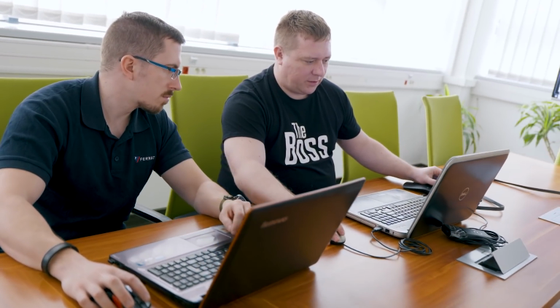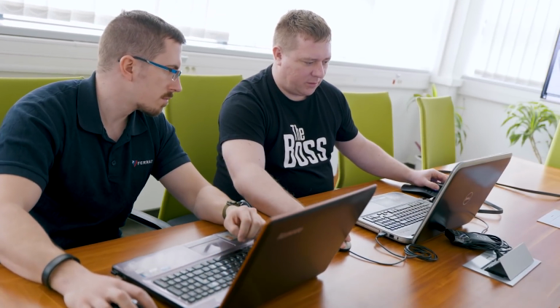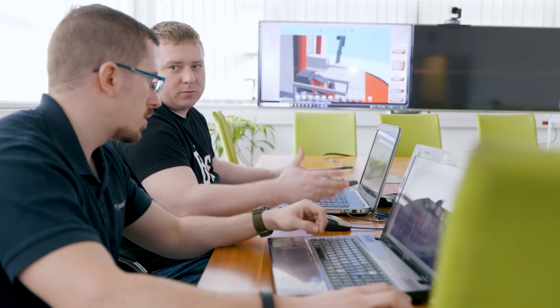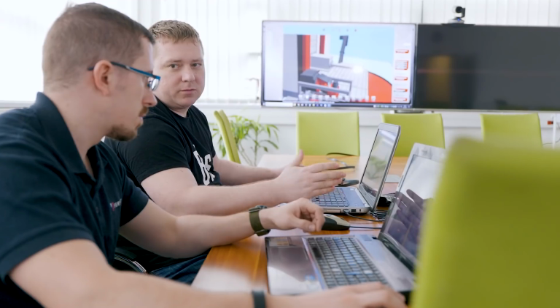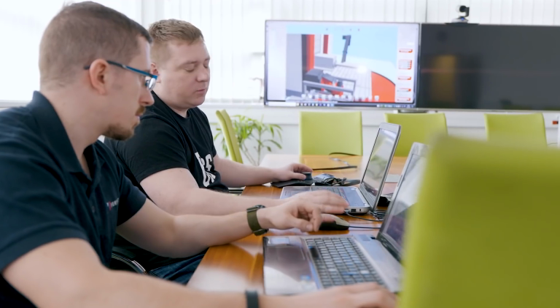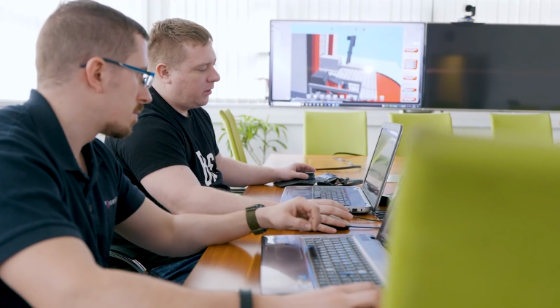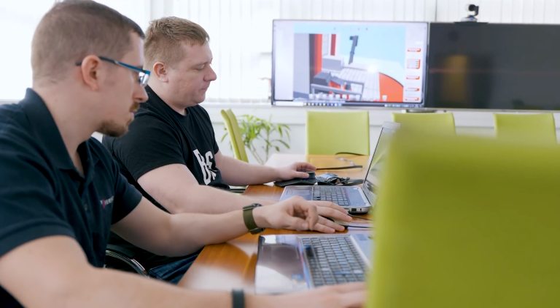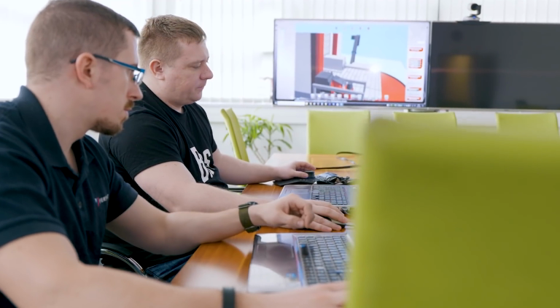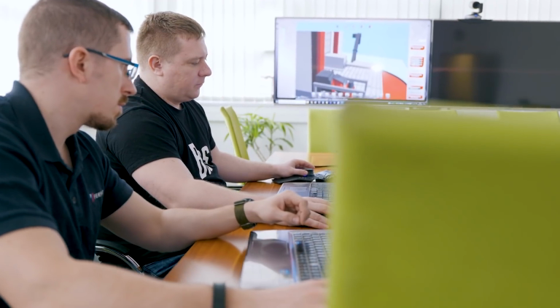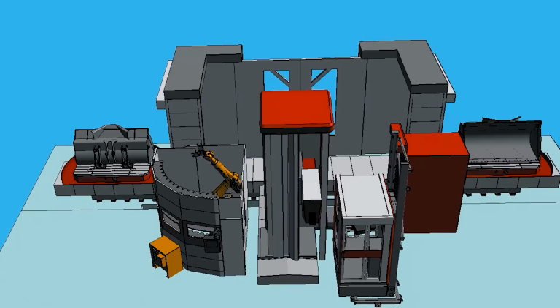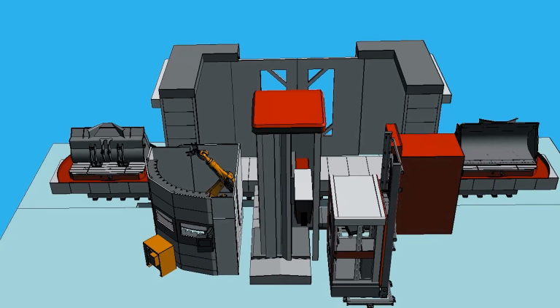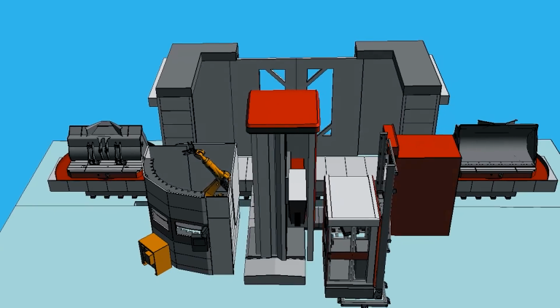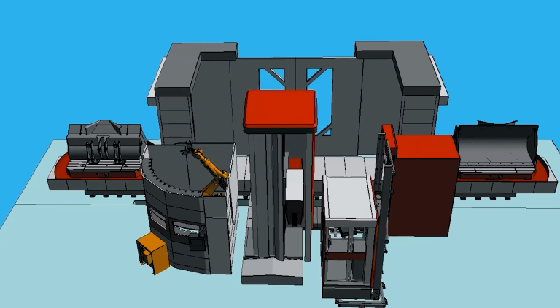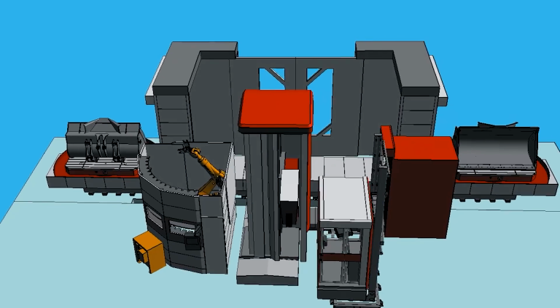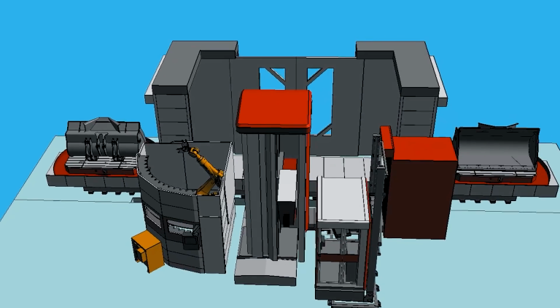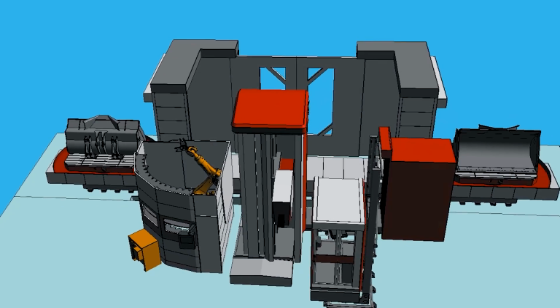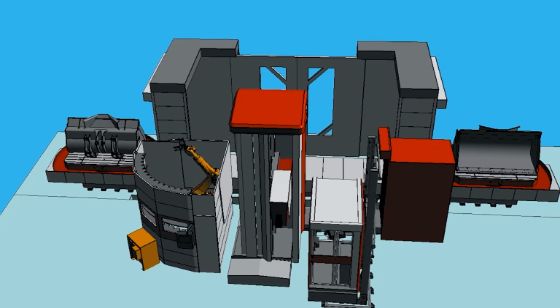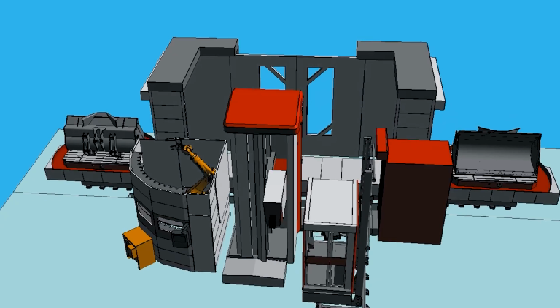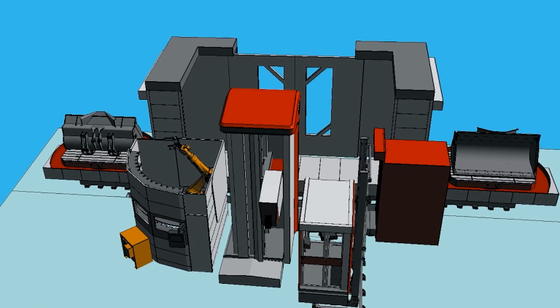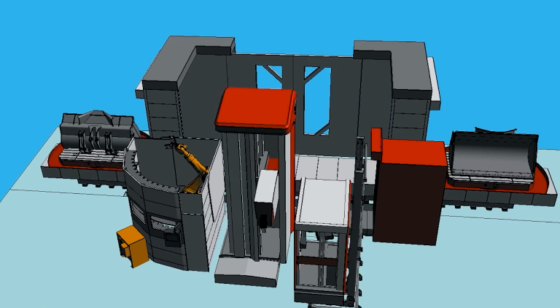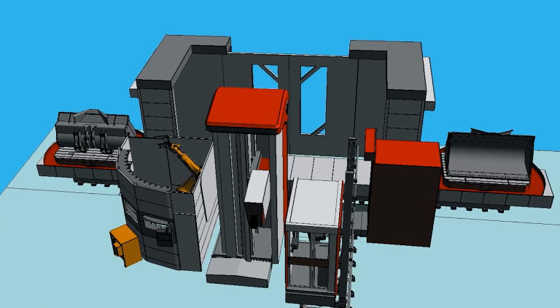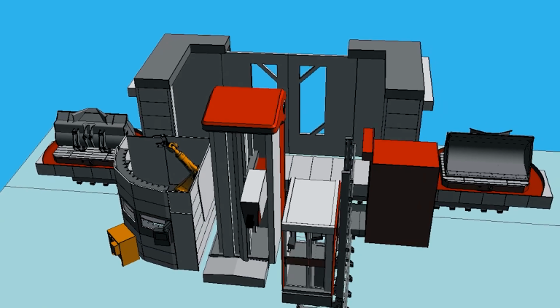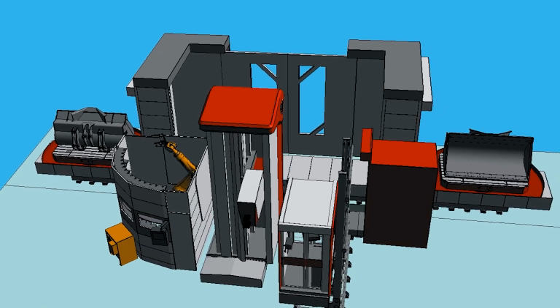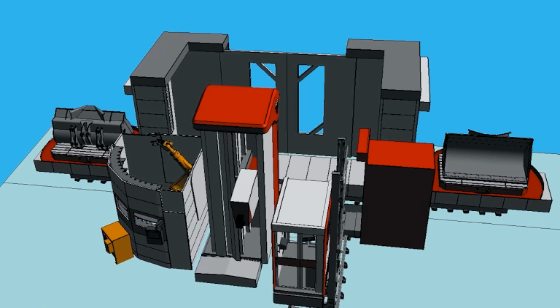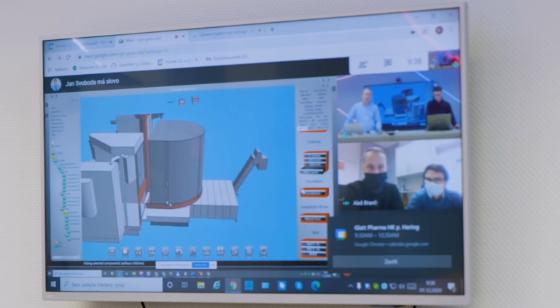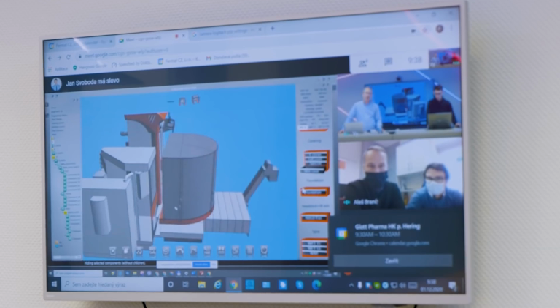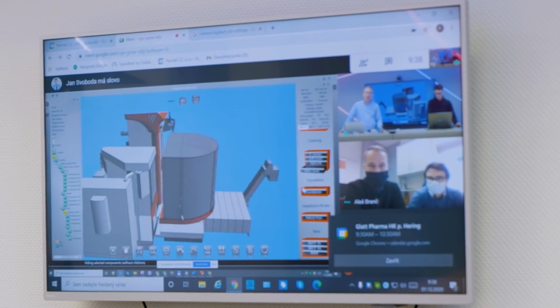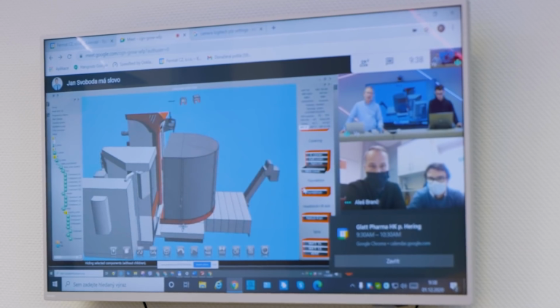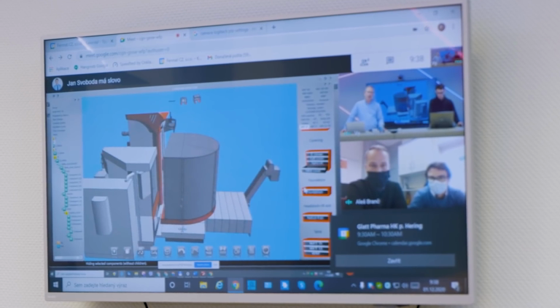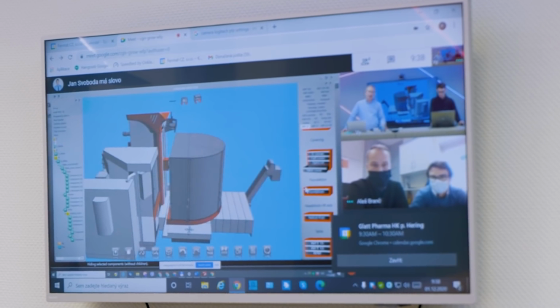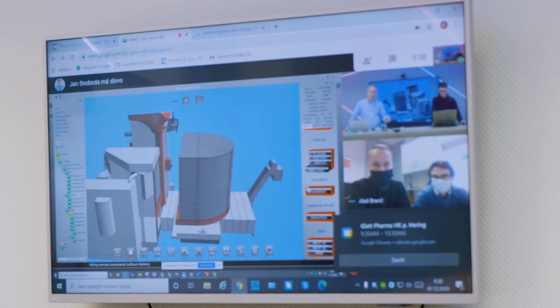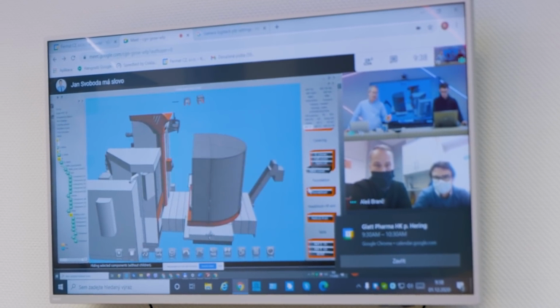Your experience with us starts with our application engineers, who choose the best machine type and technology for your machining requirements.